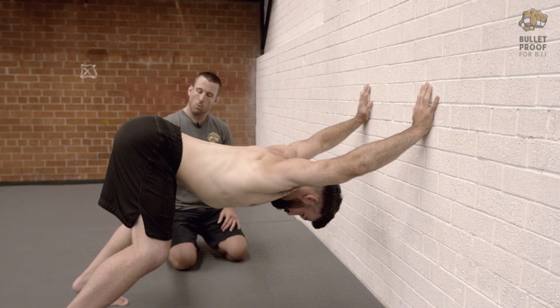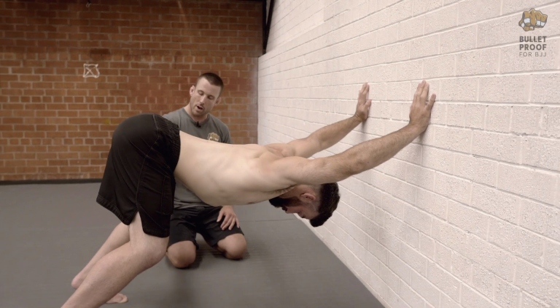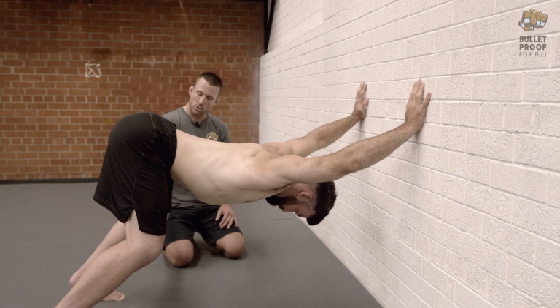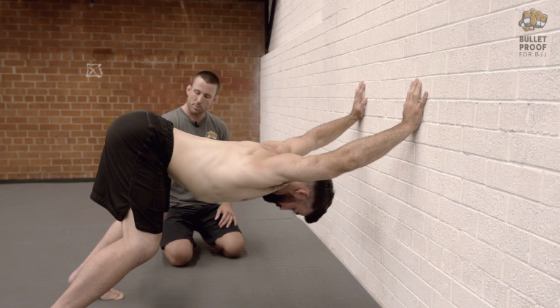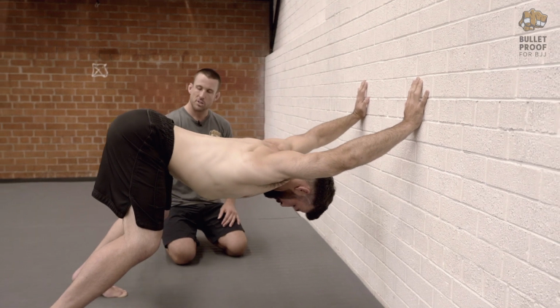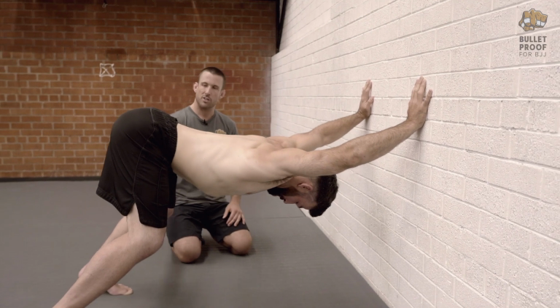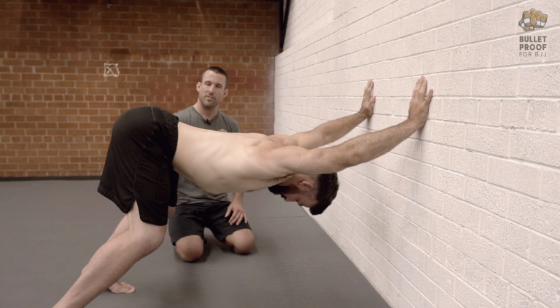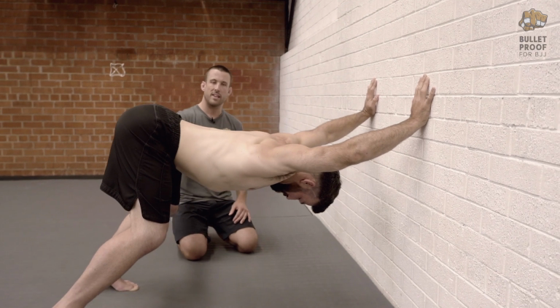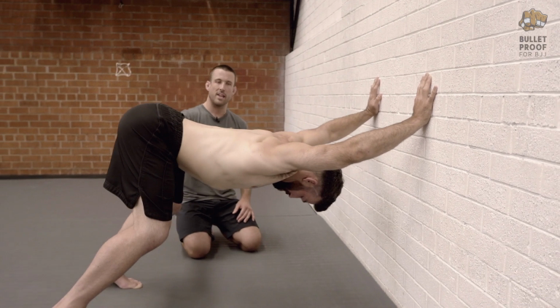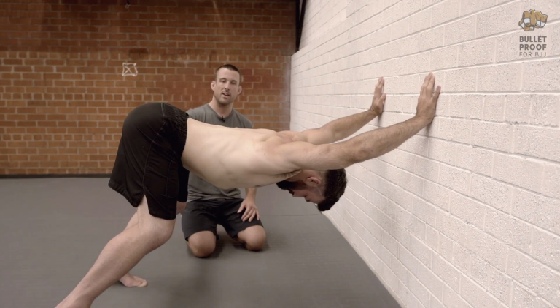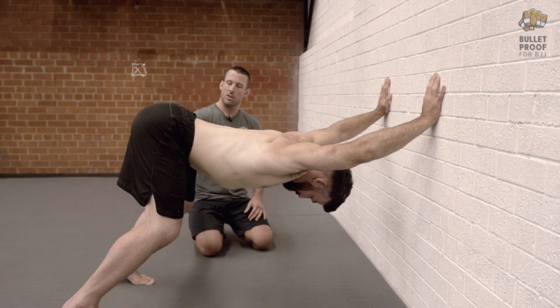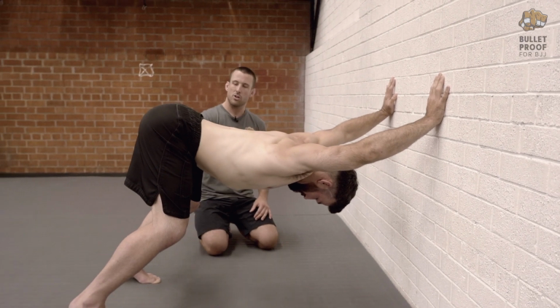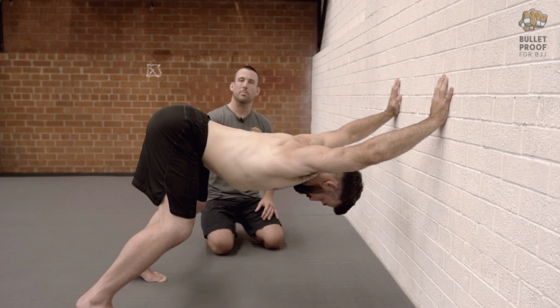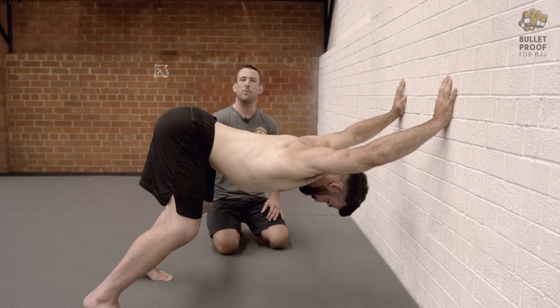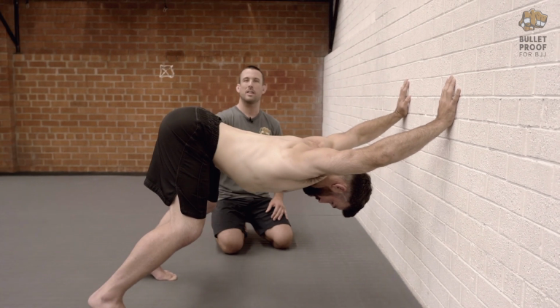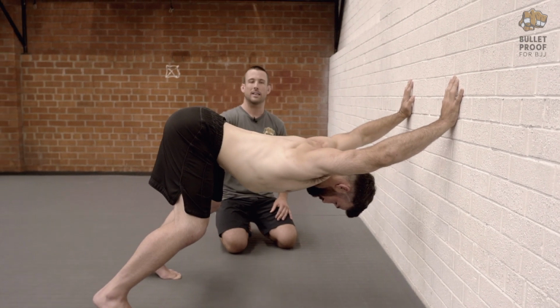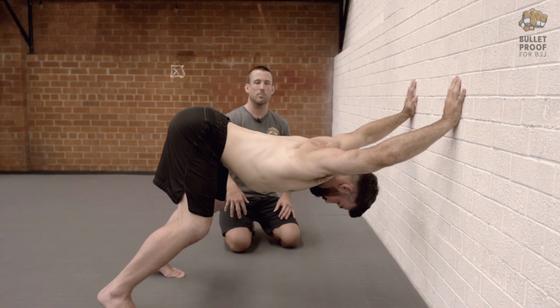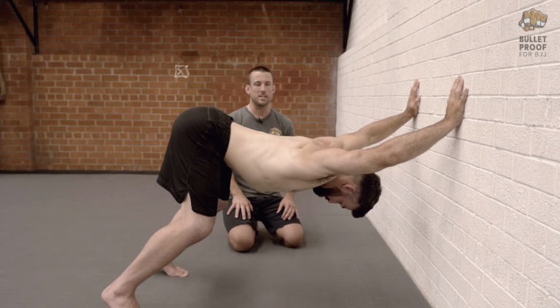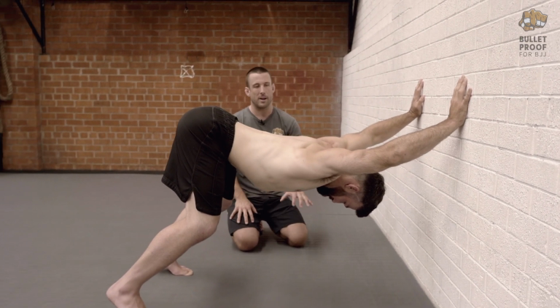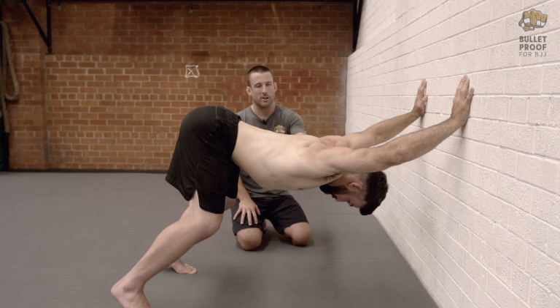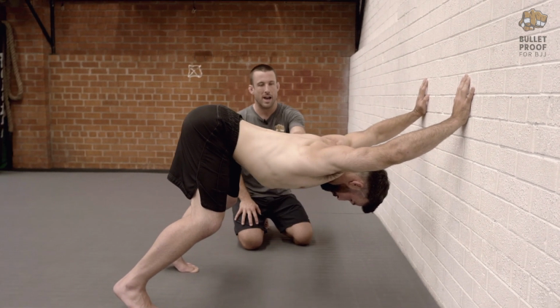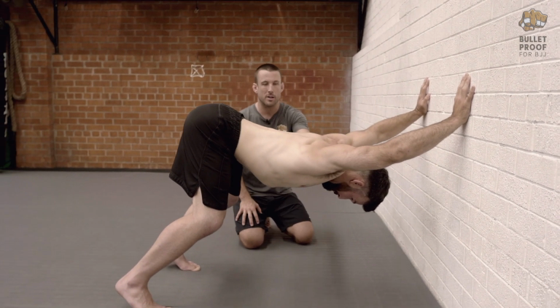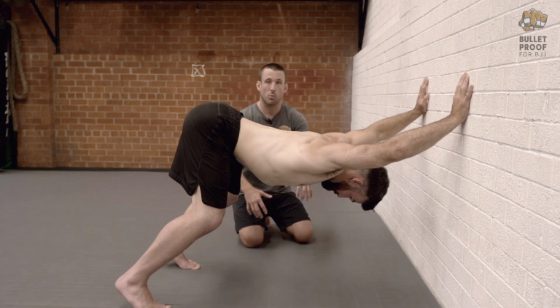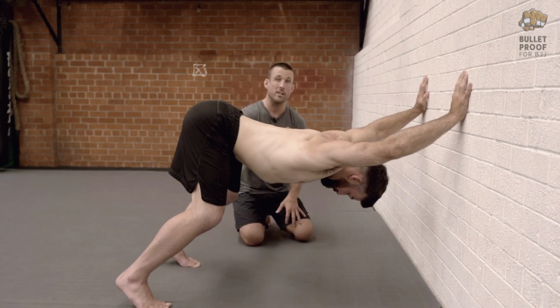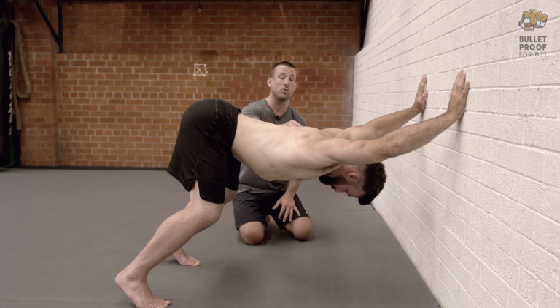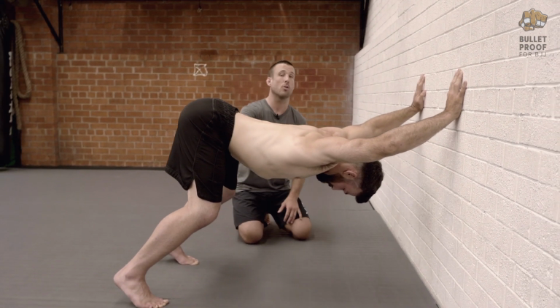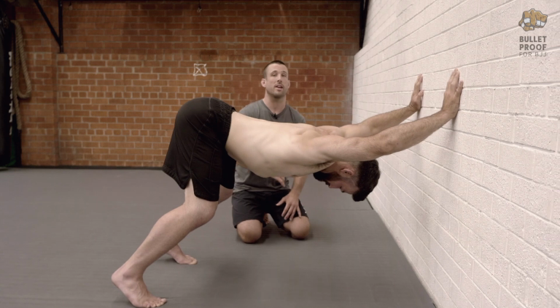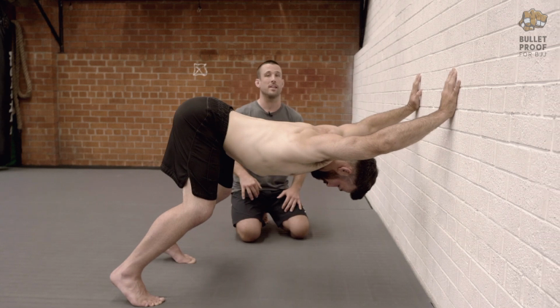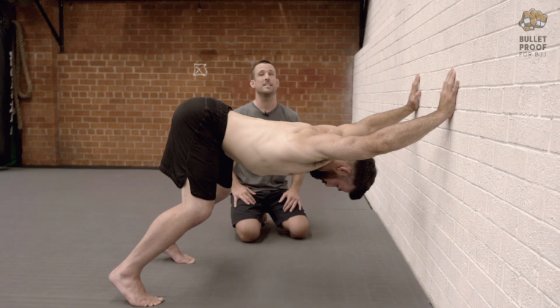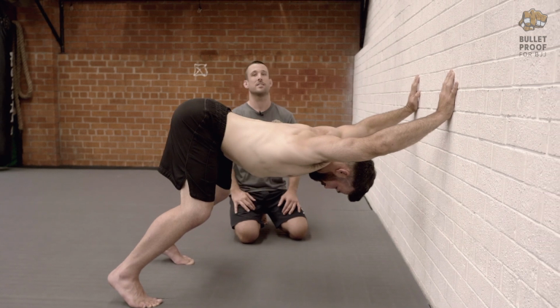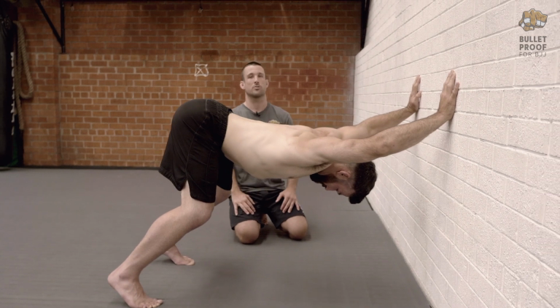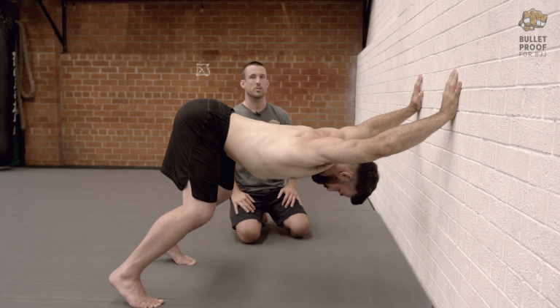Where you position the feet, you can play with that a little bit depending on how much weight you want to get into the stretch.